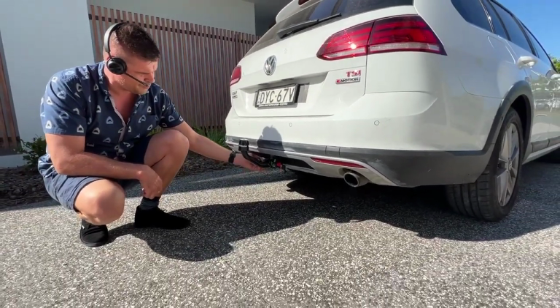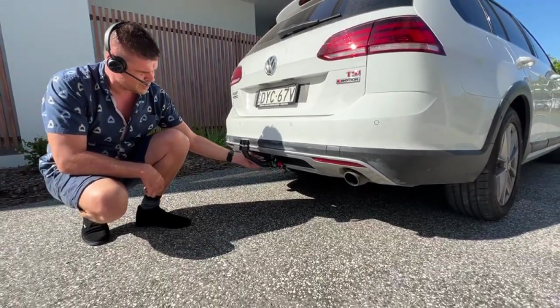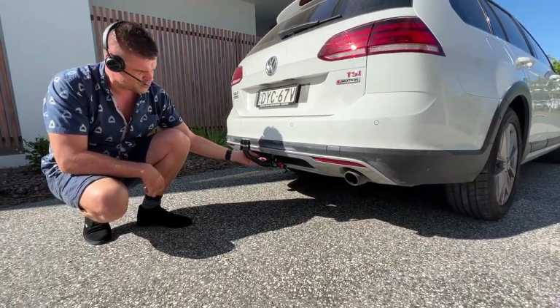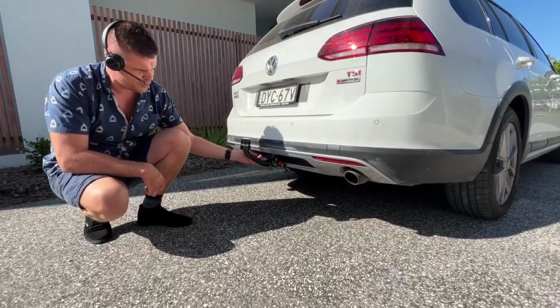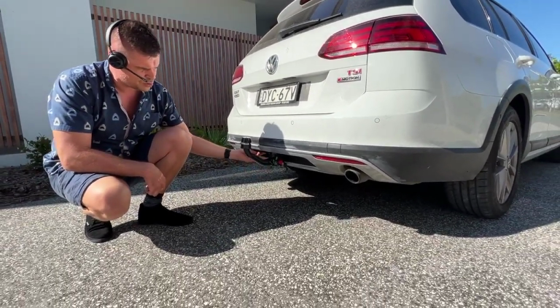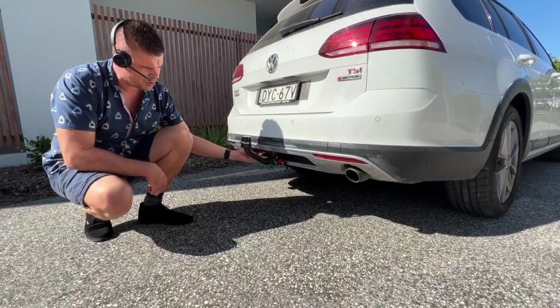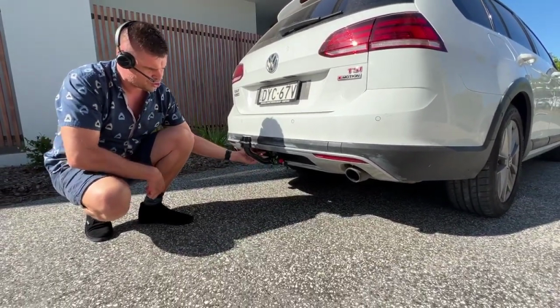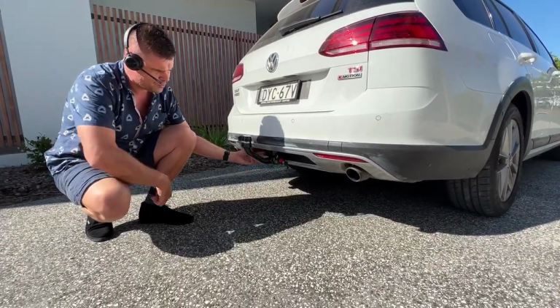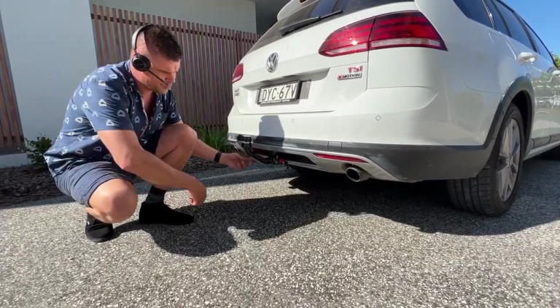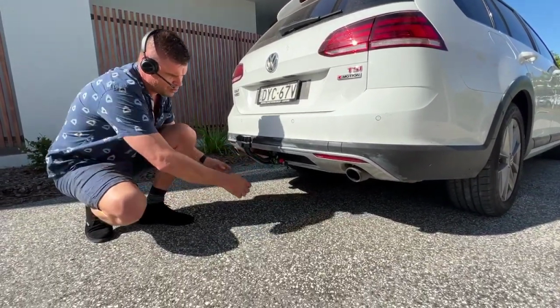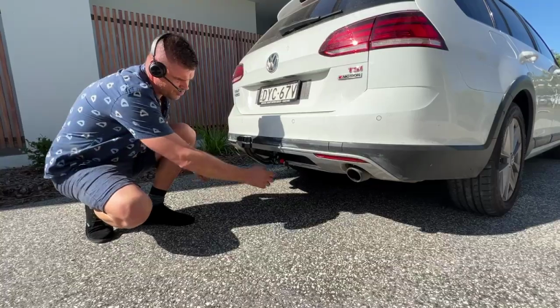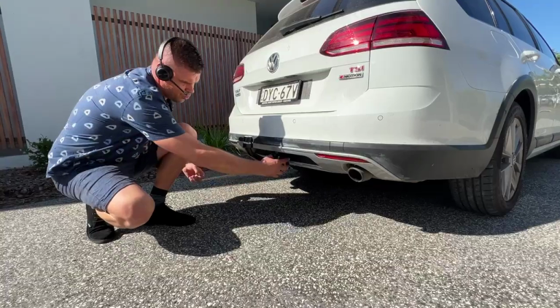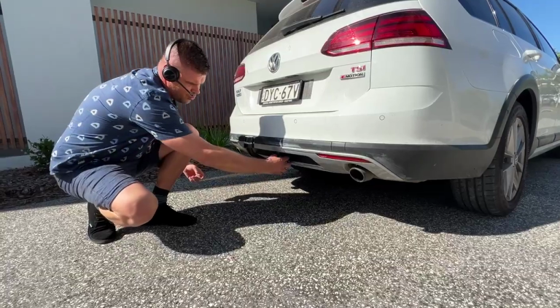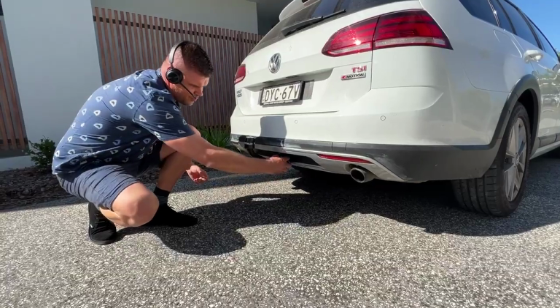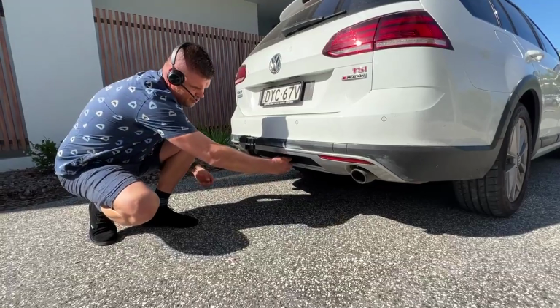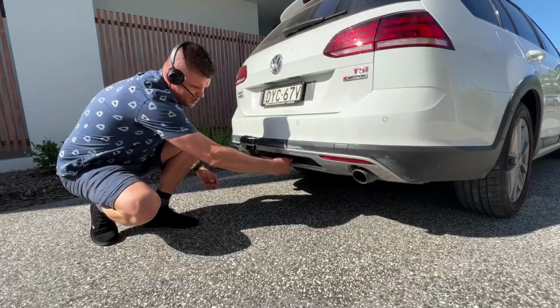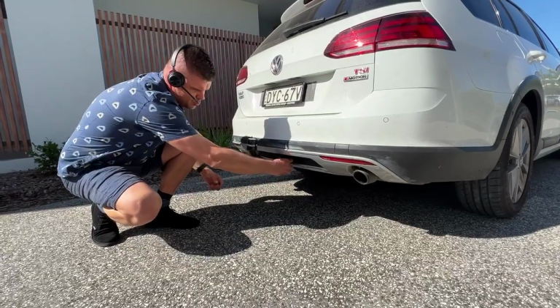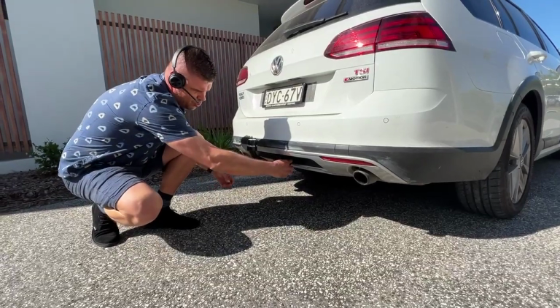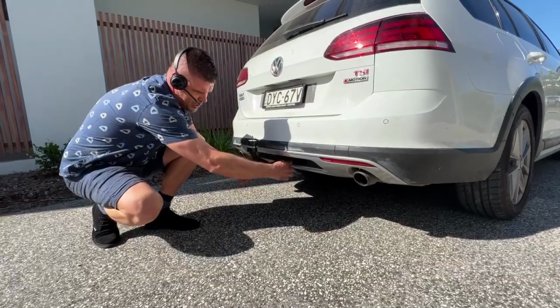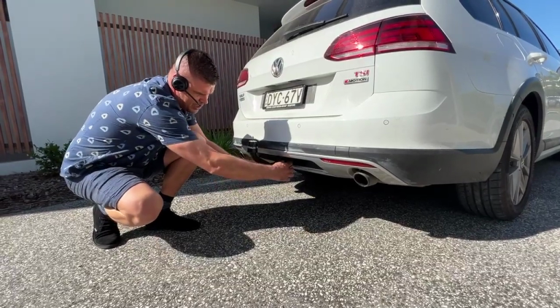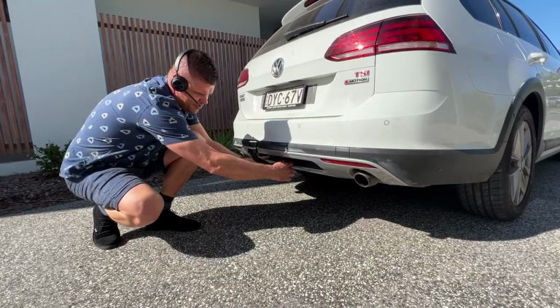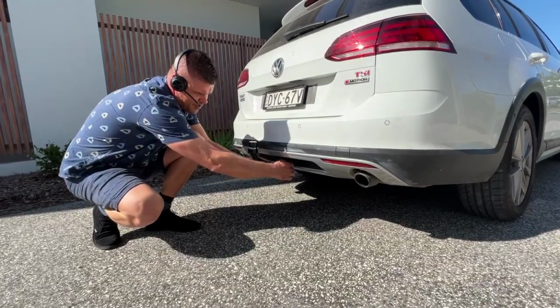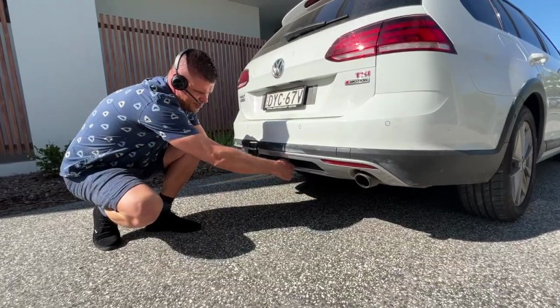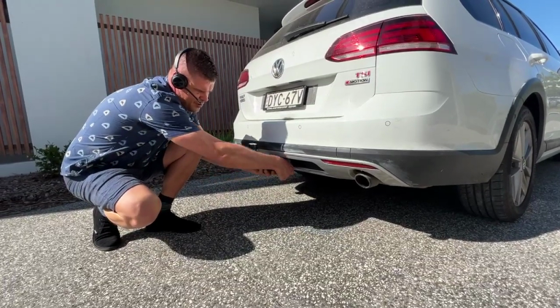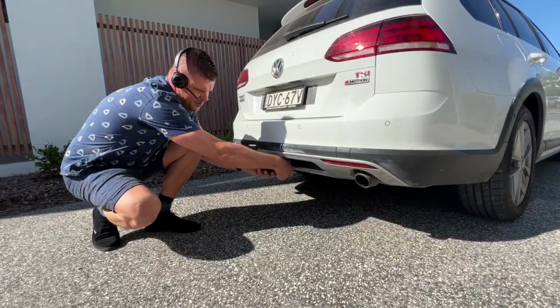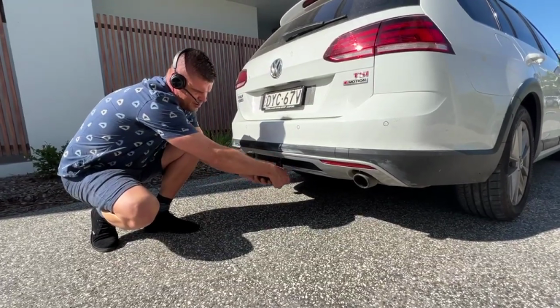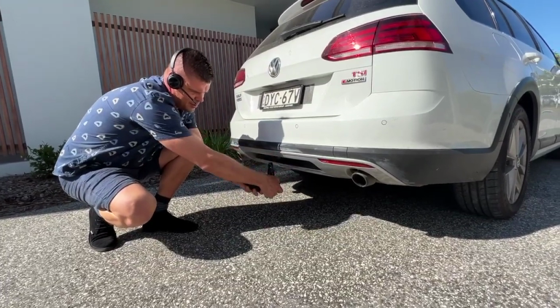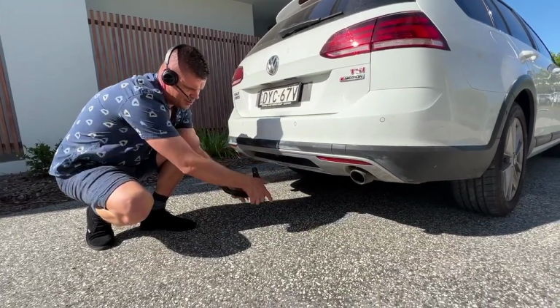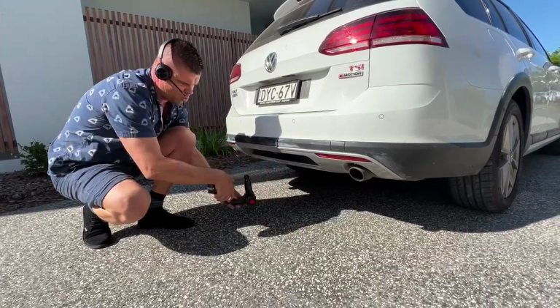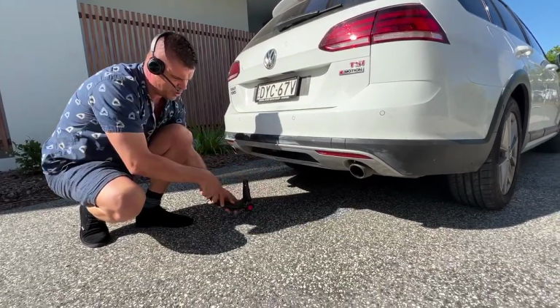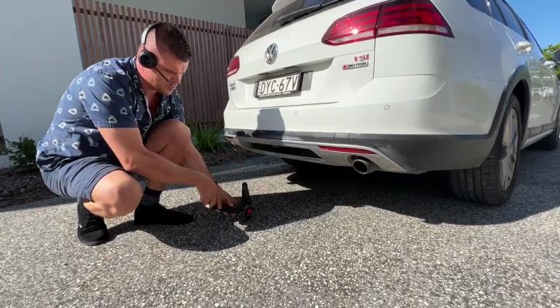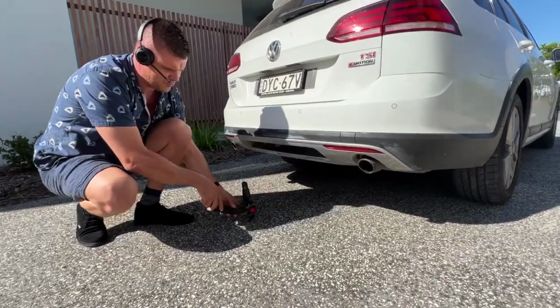It's very easy to detach. All you have to do is pull the lever and turn it, and the towbar comes off.